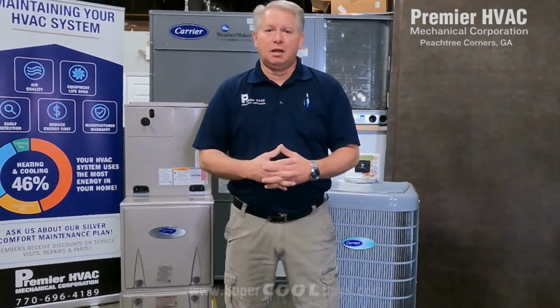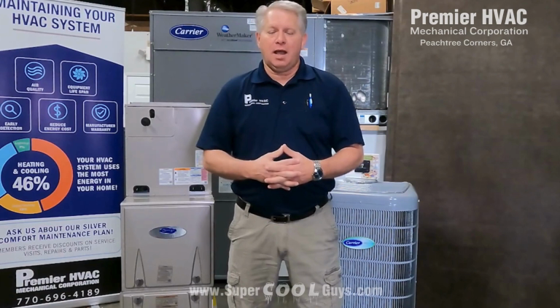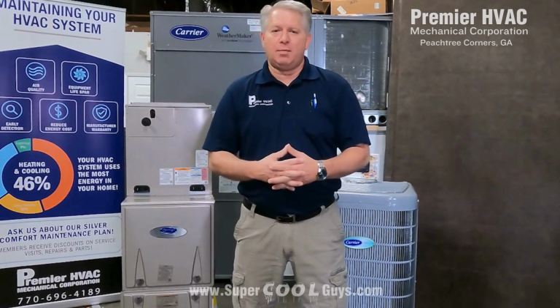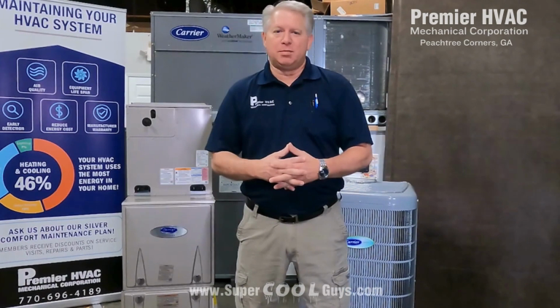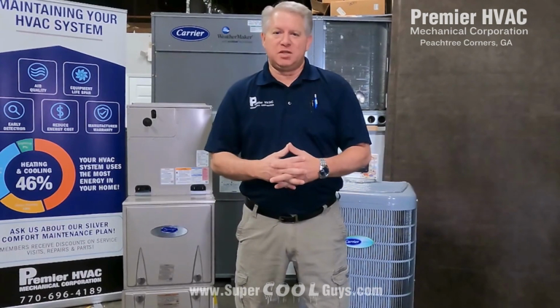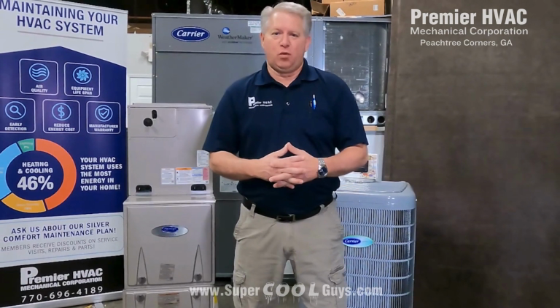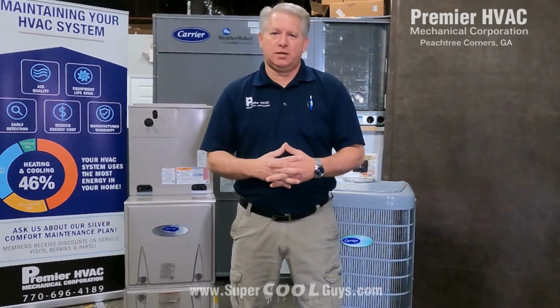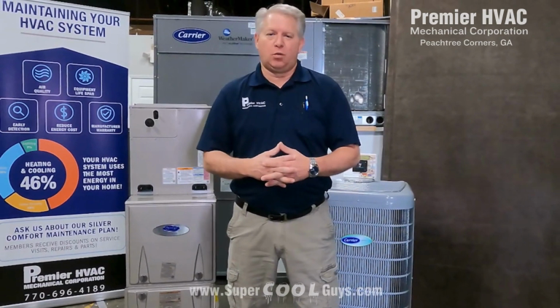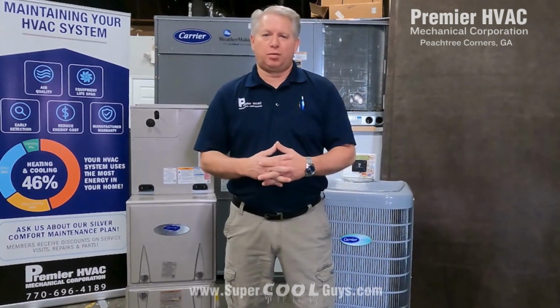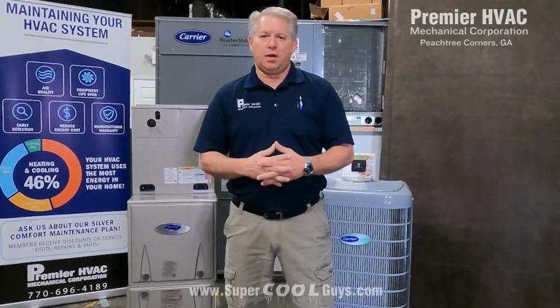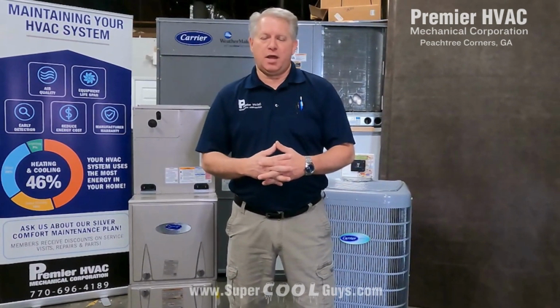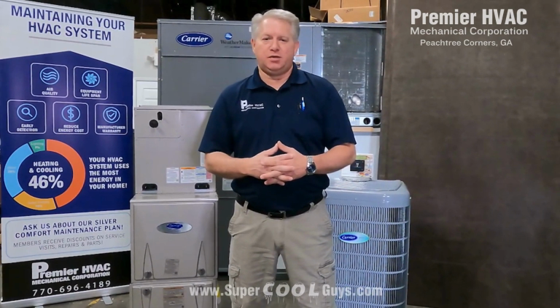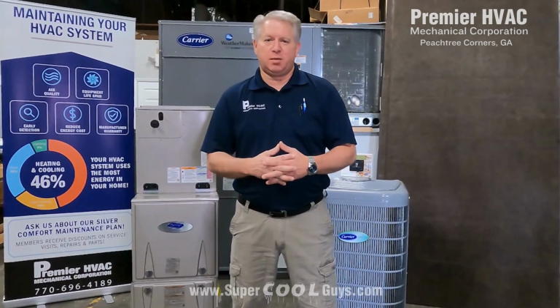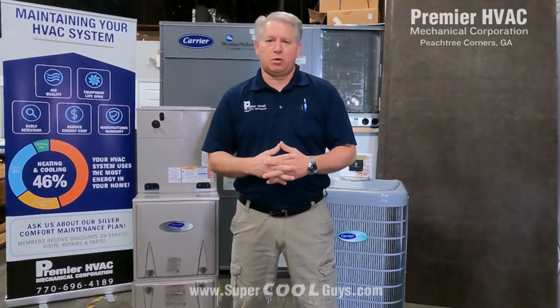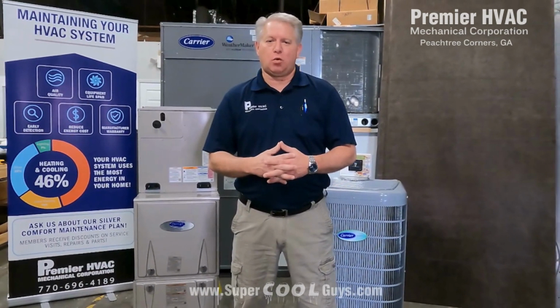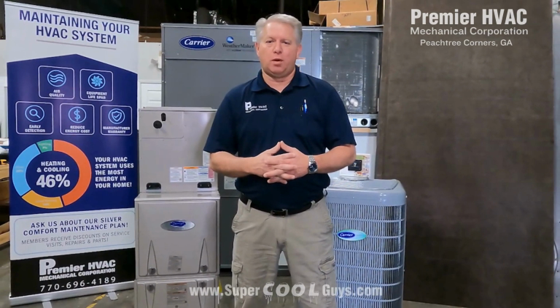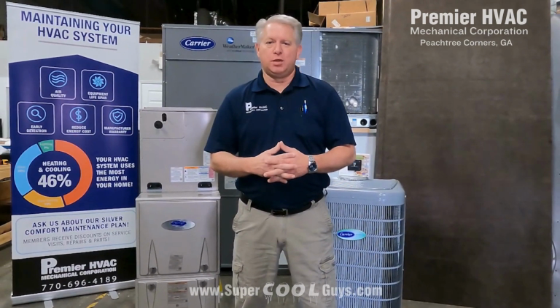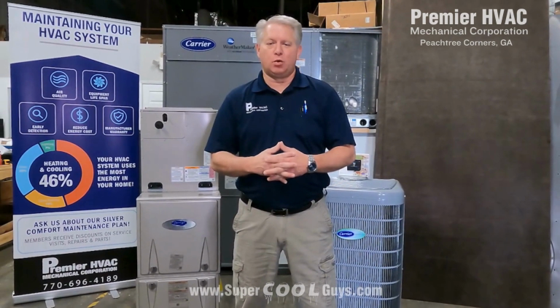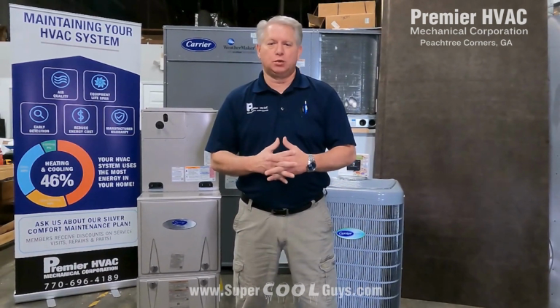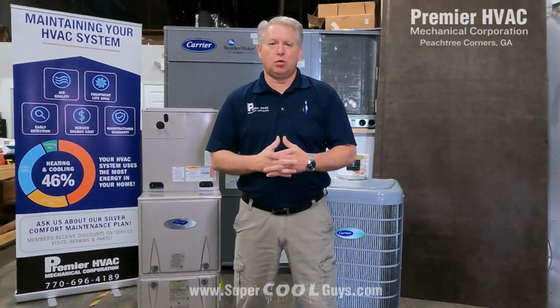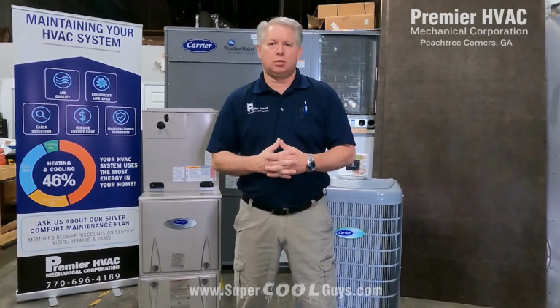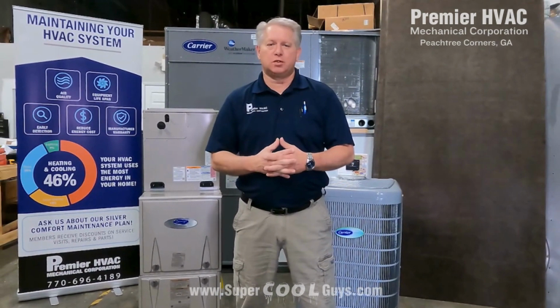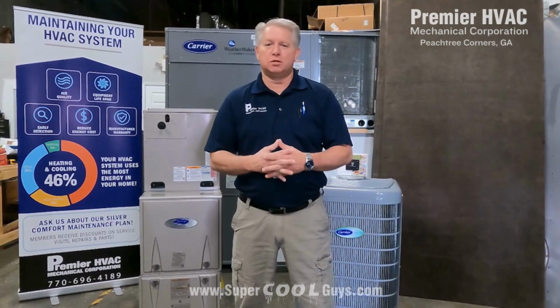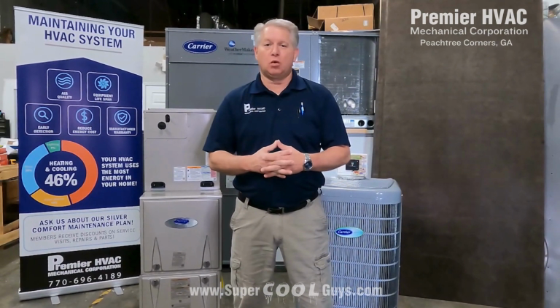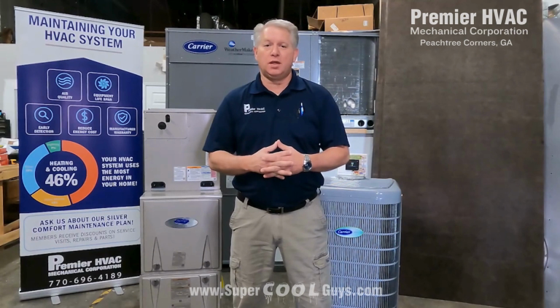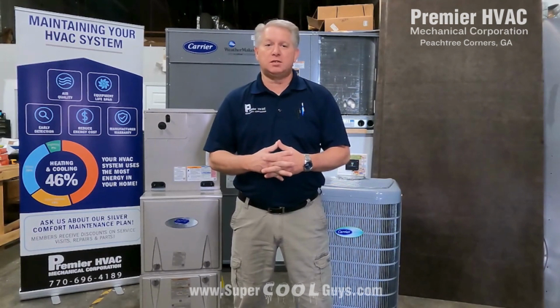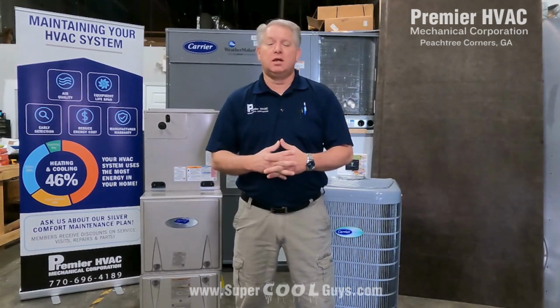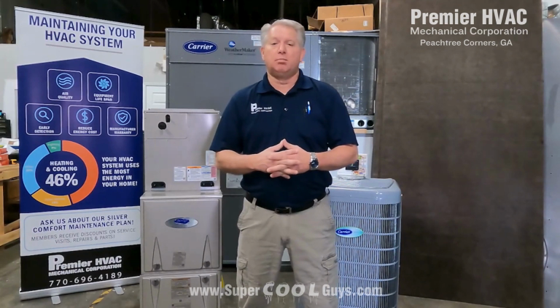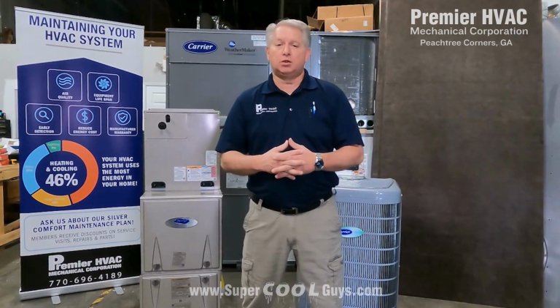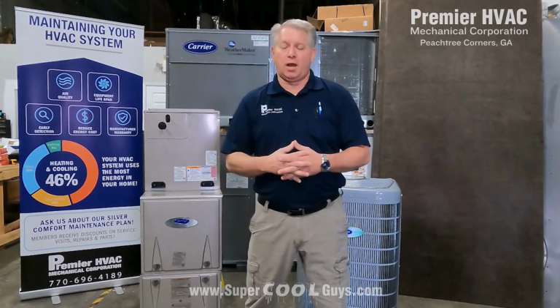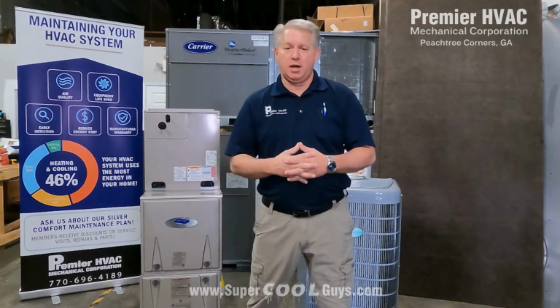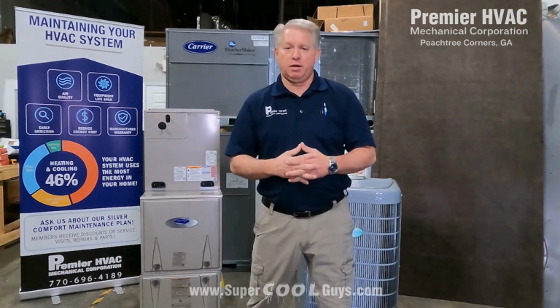Hey, my name is Steve West. I'm with Premier HVAC Mechanical Corp here in Peachtree Corners, Georgia. We service the Northeast Metro Atlanta area.